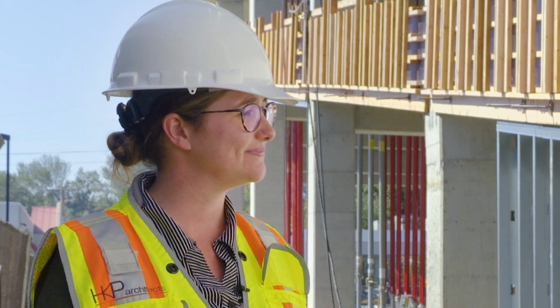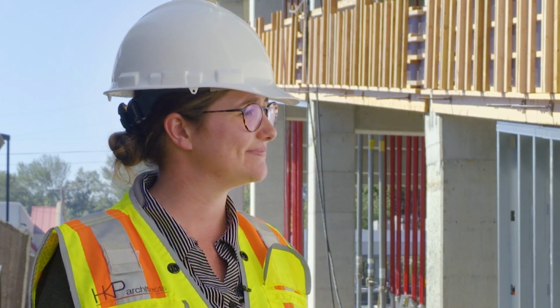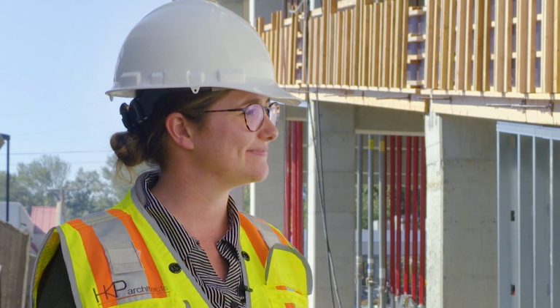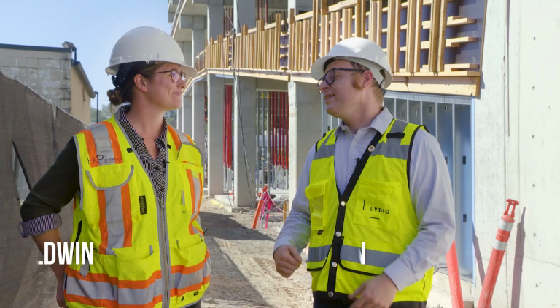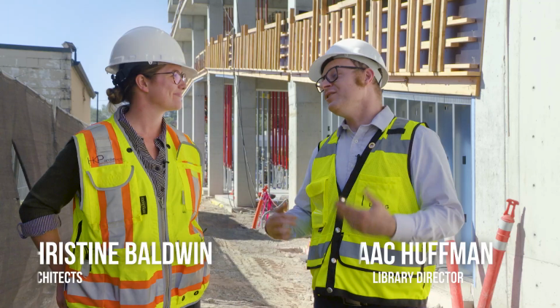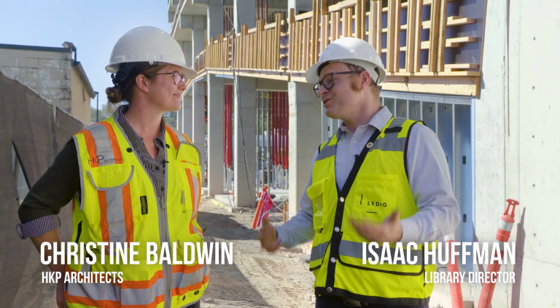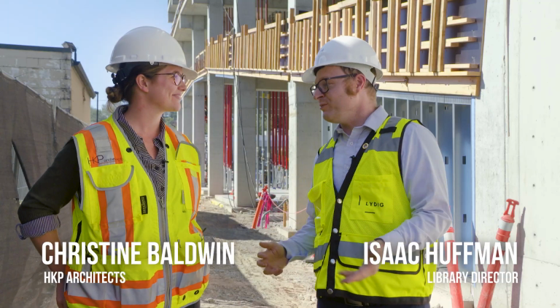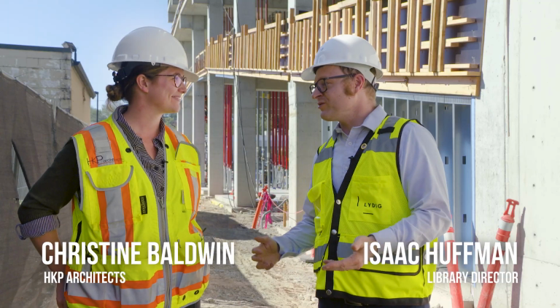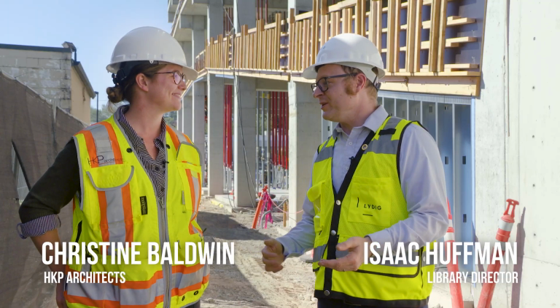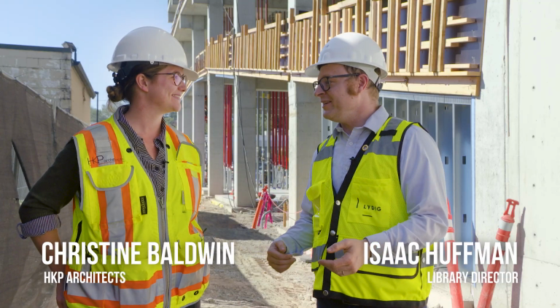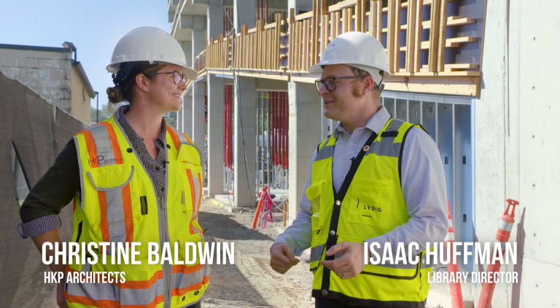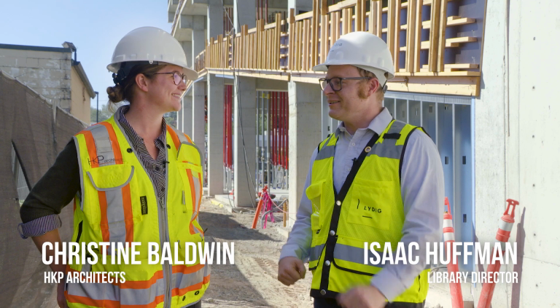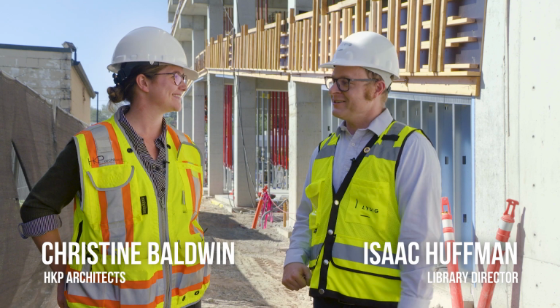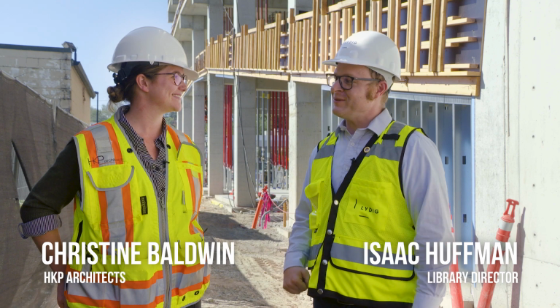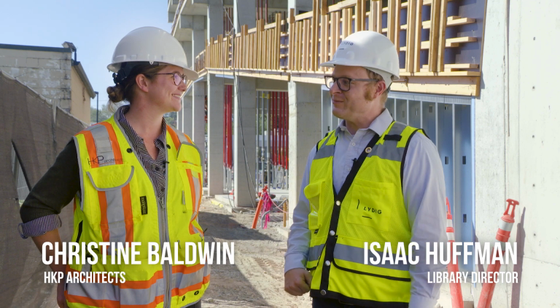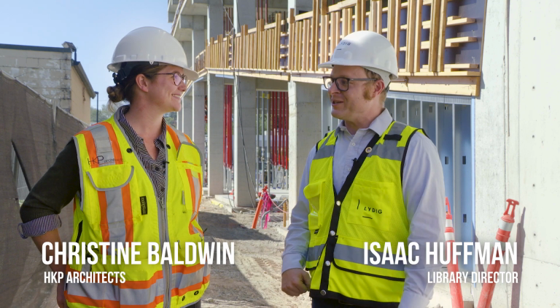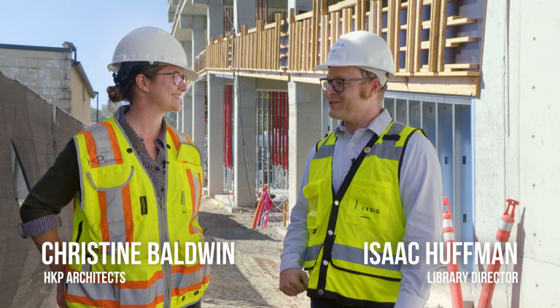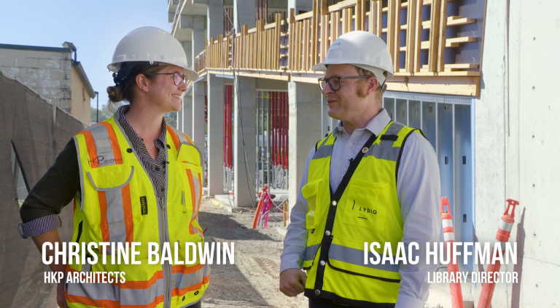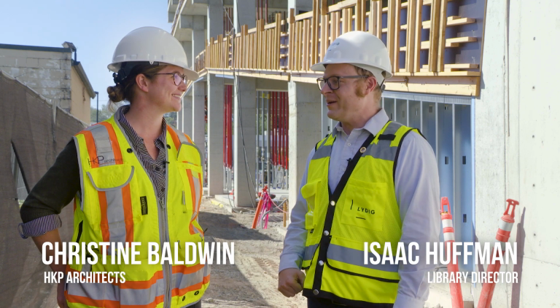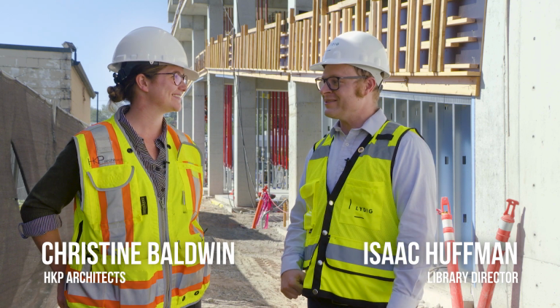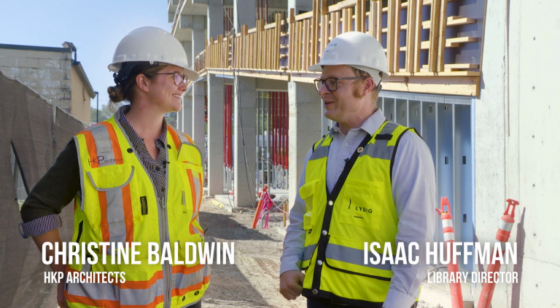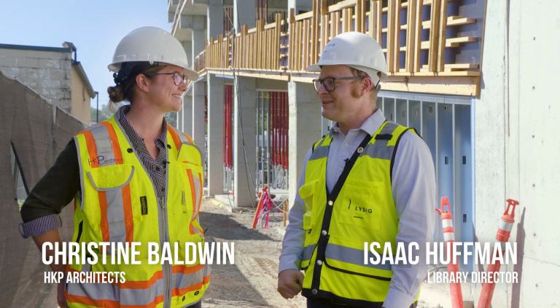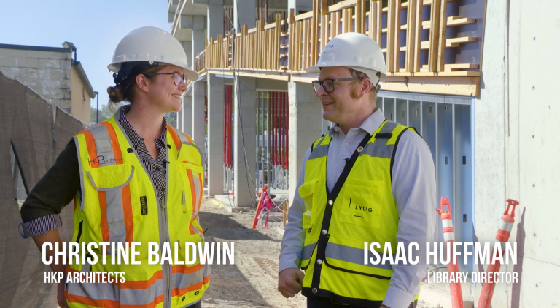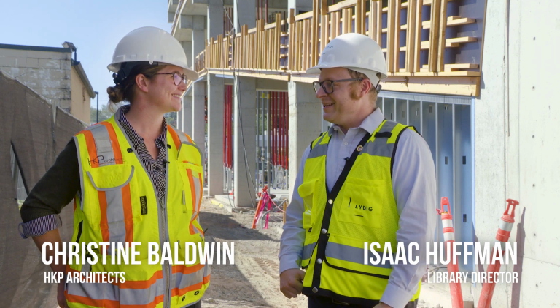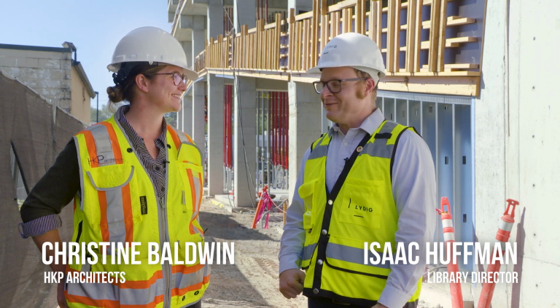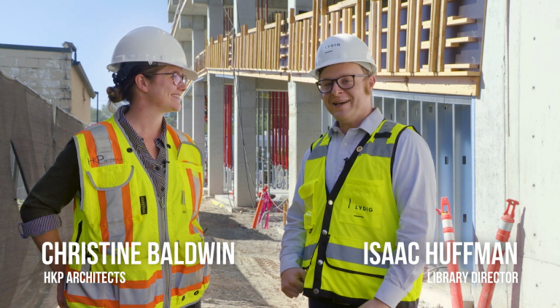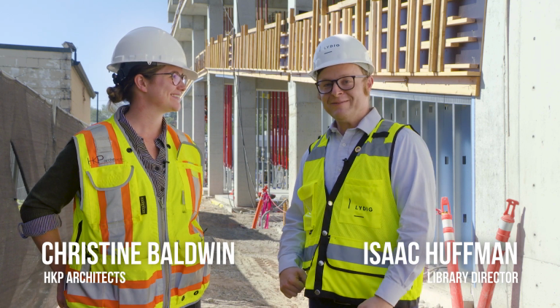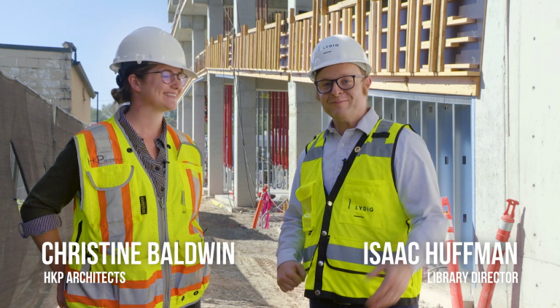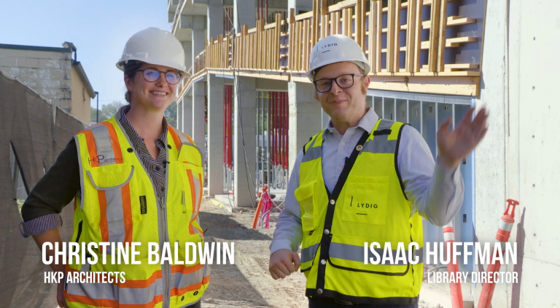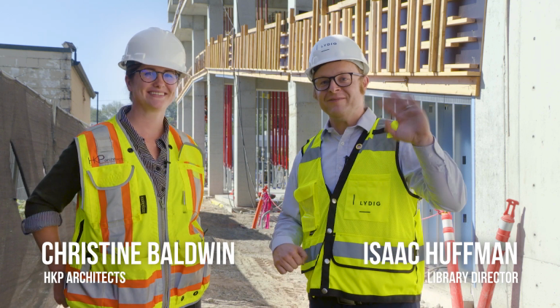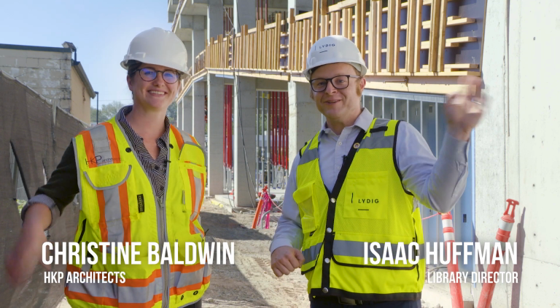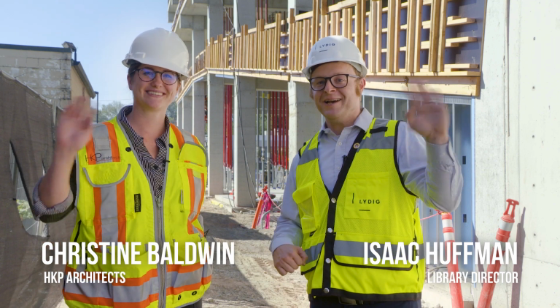Thank you so much for being here and telling us about the project over the past month. And with that, bye for now.